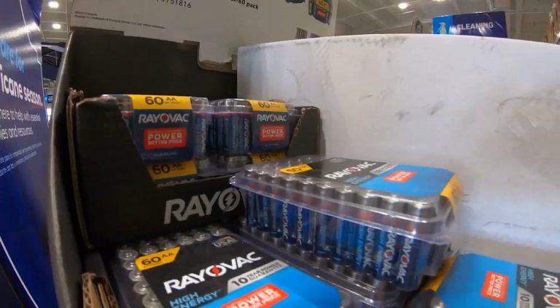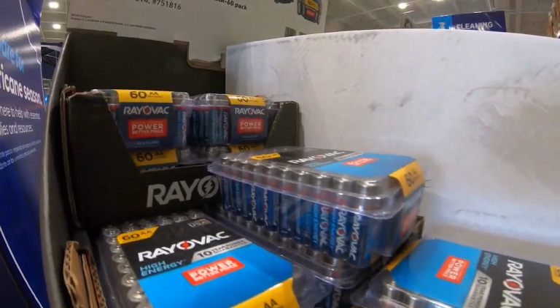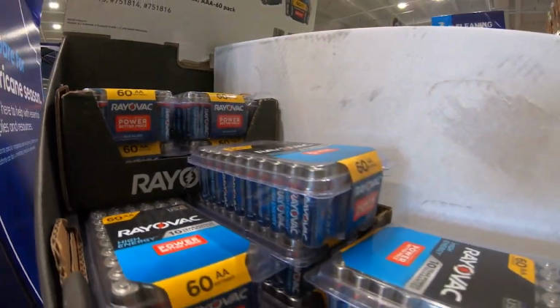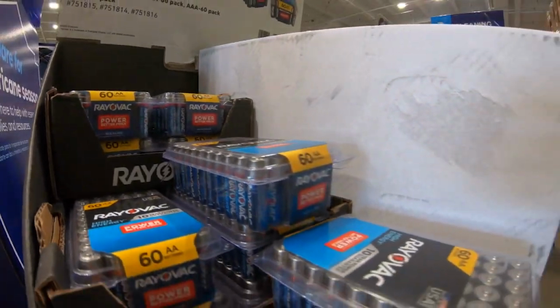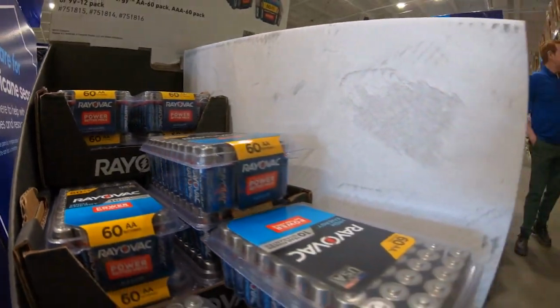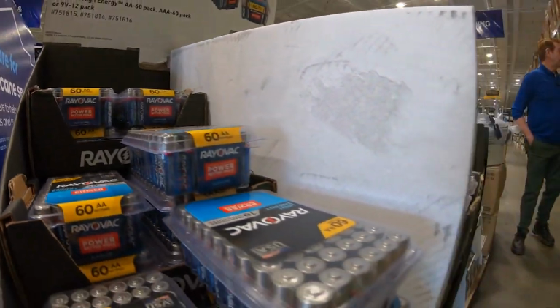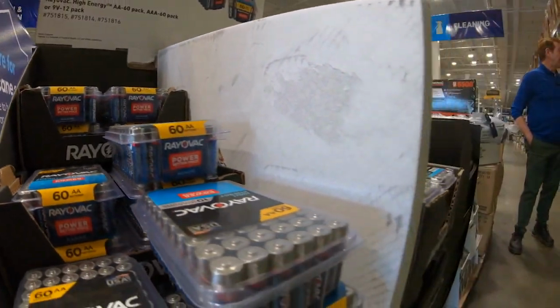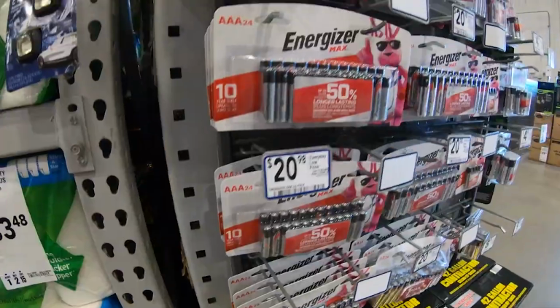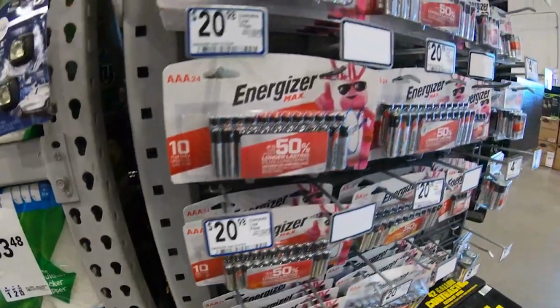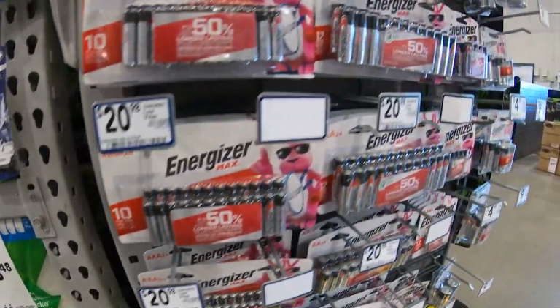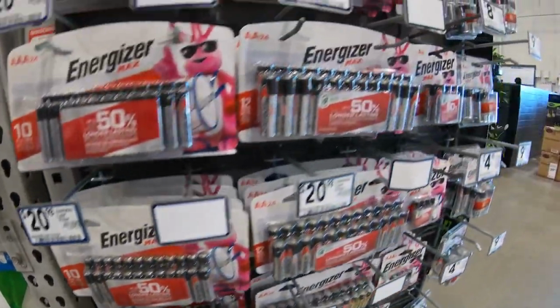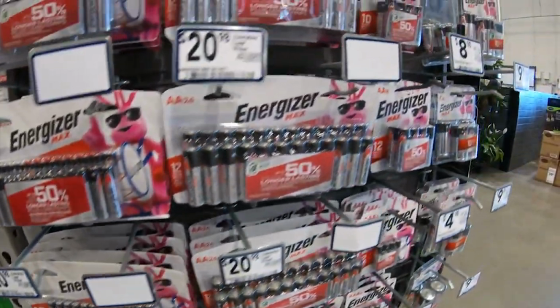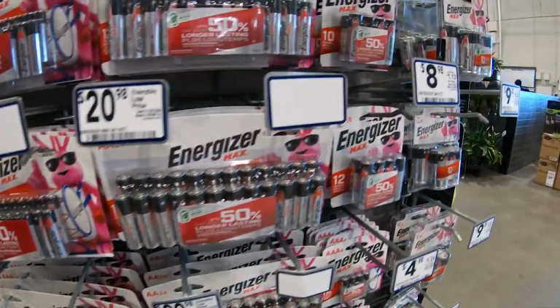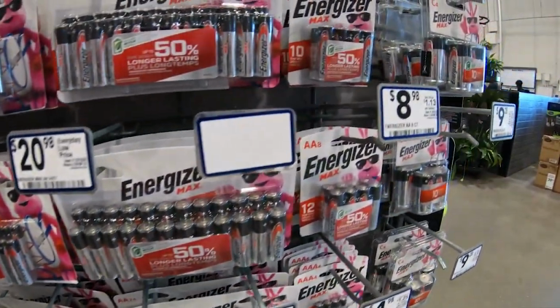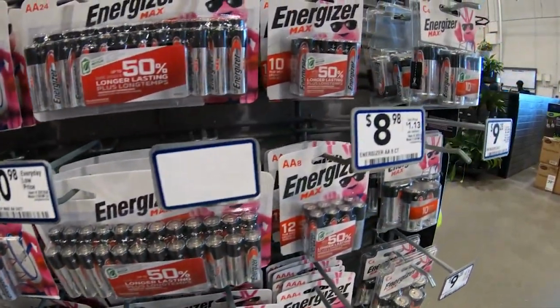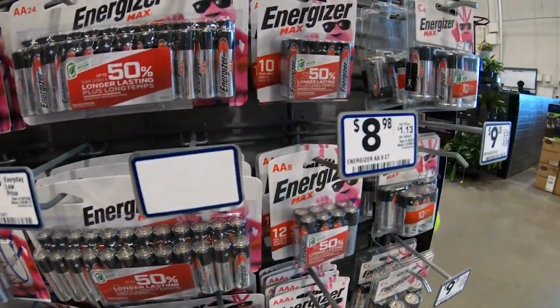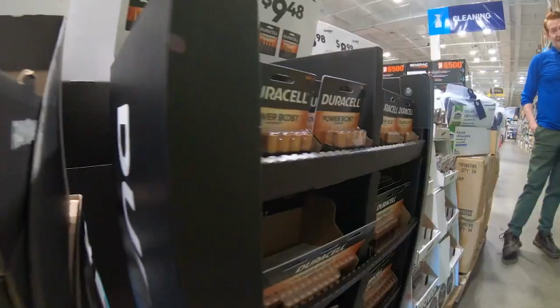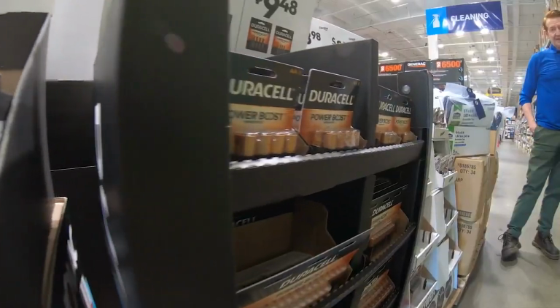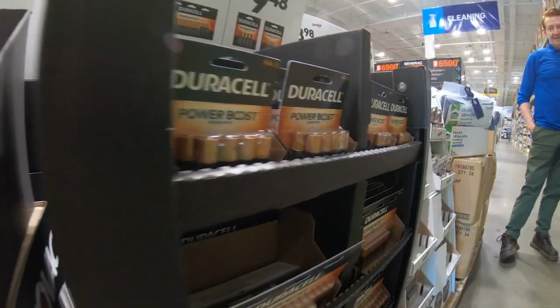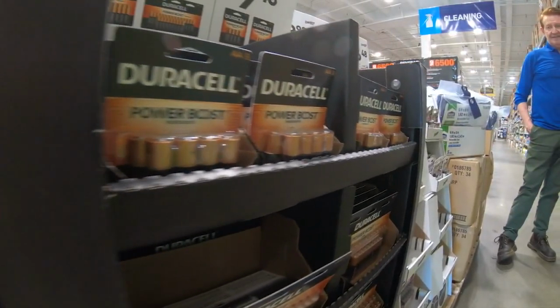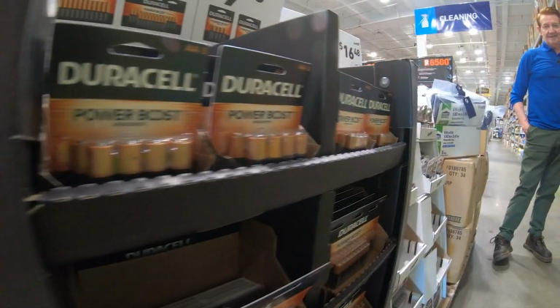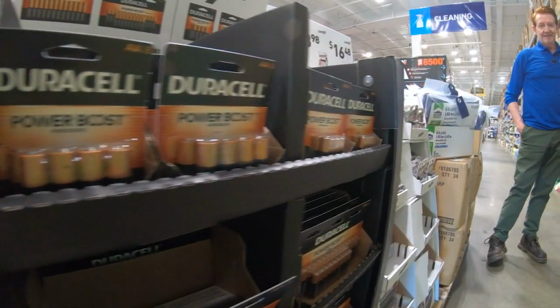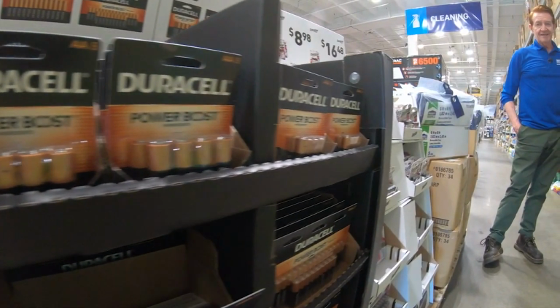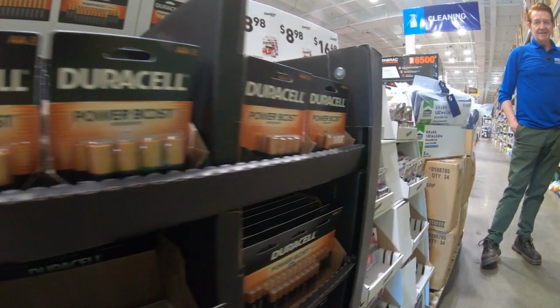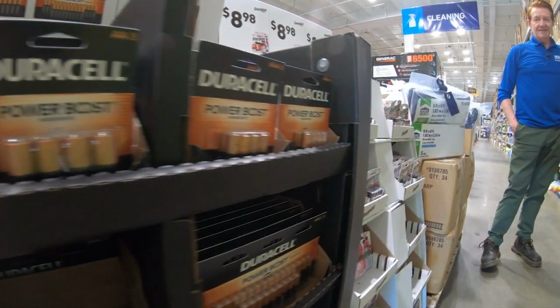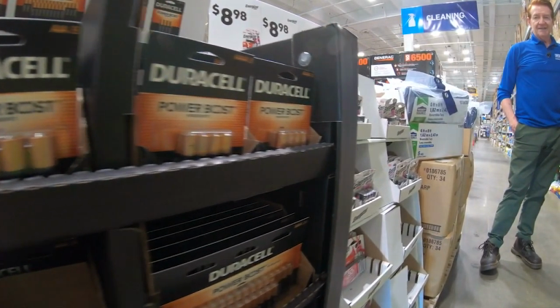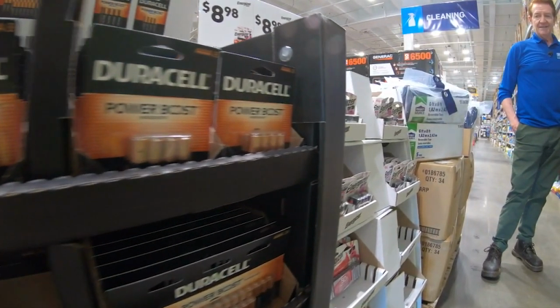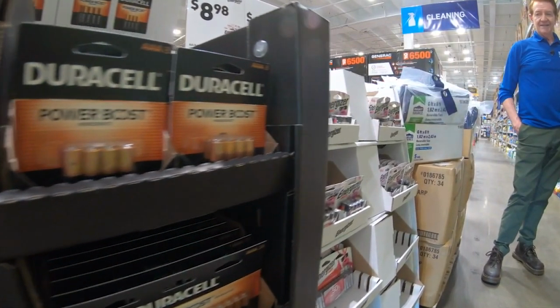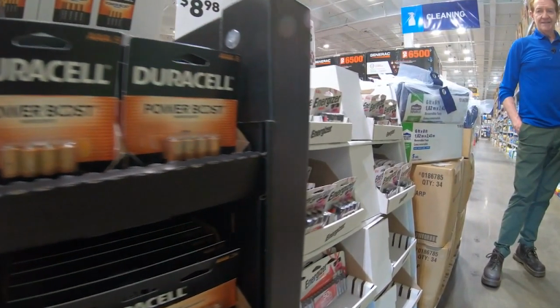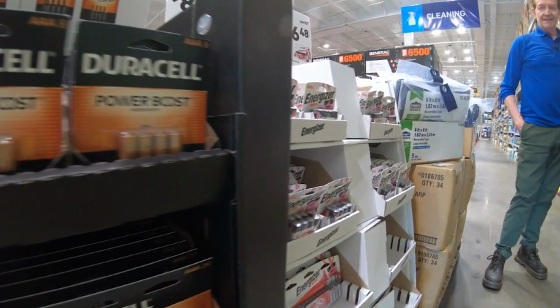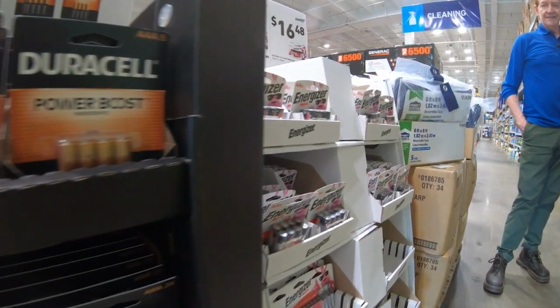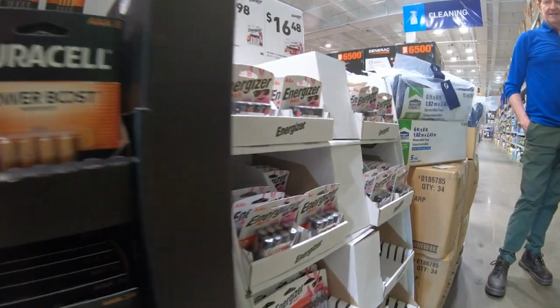Any season is a good time to stock up on batteries, especially this one. Batteries are one of the highest demand items that we will have after a storm.